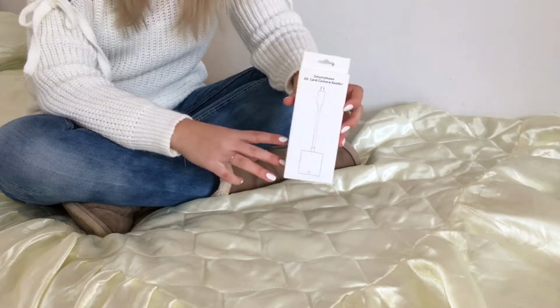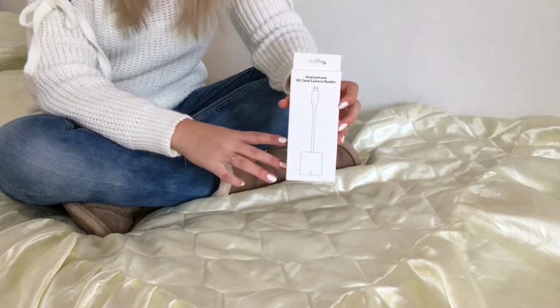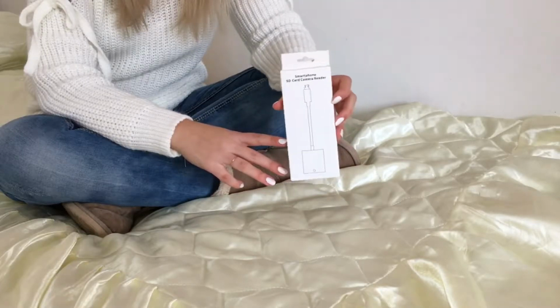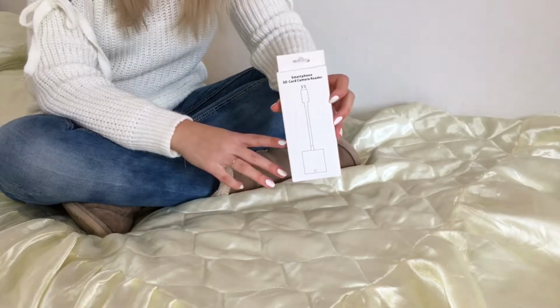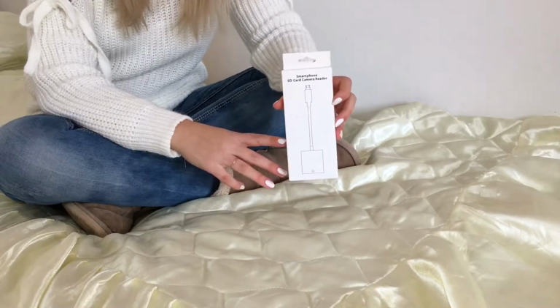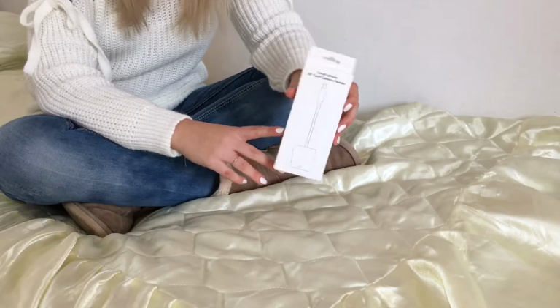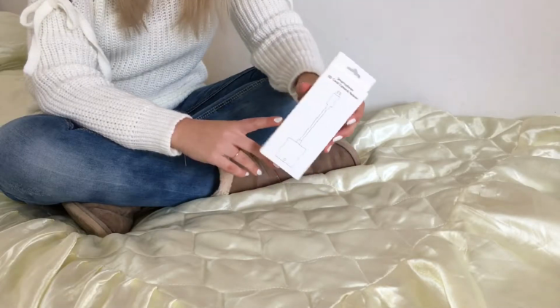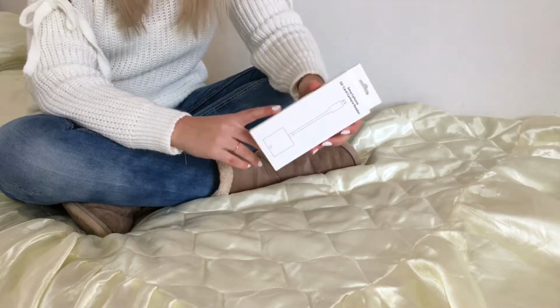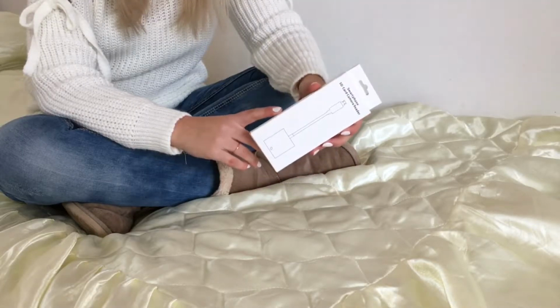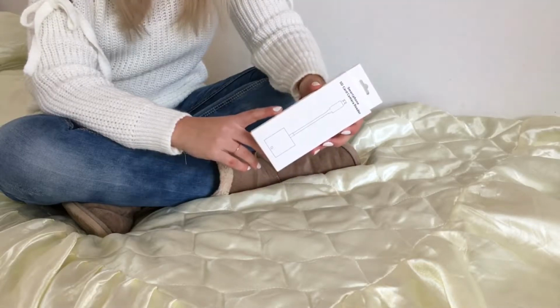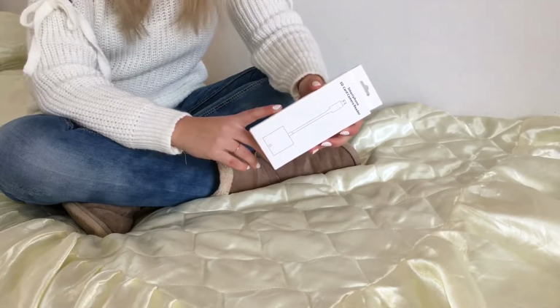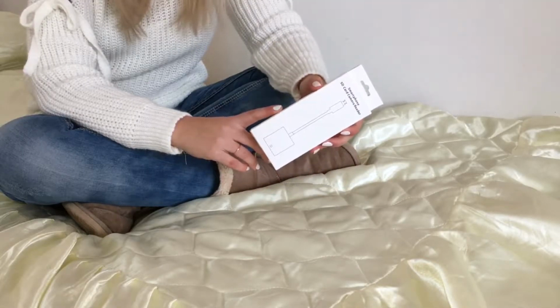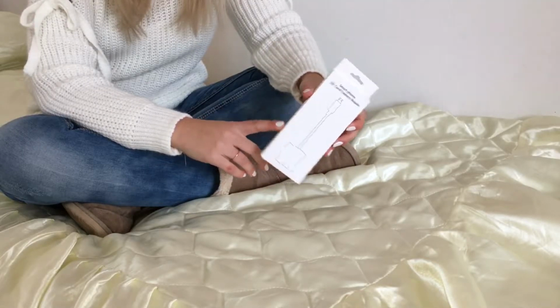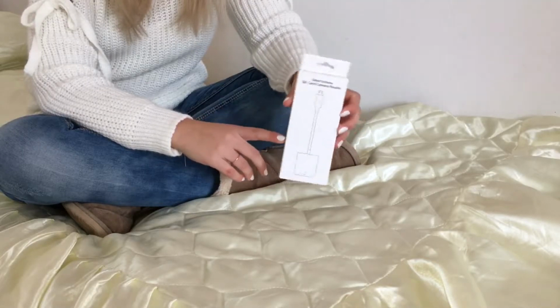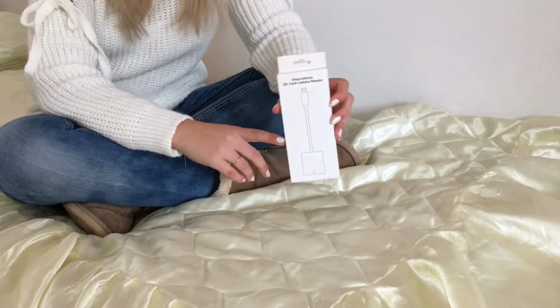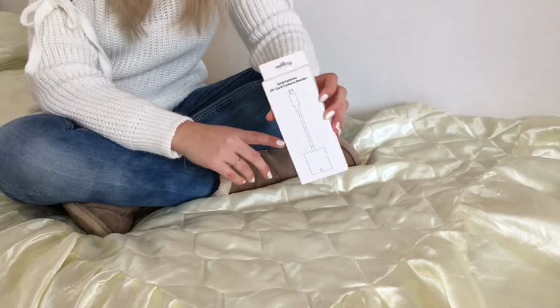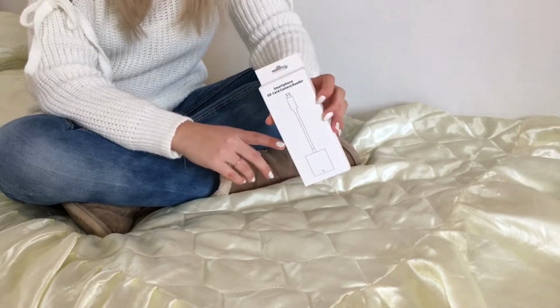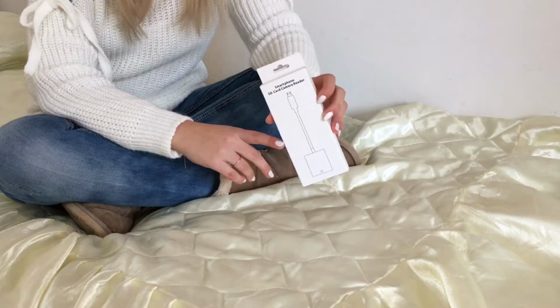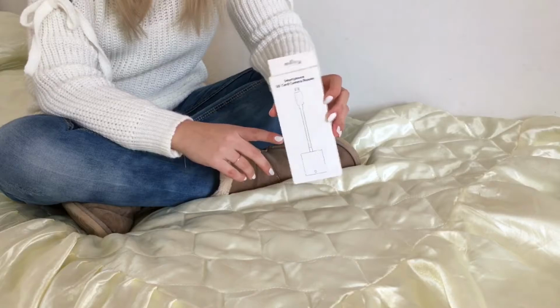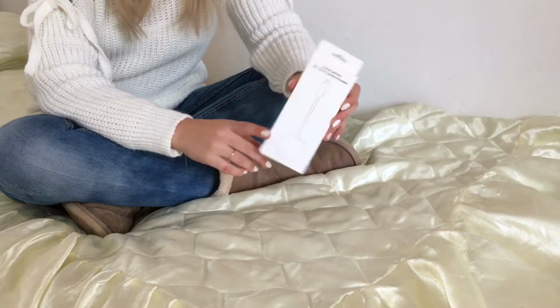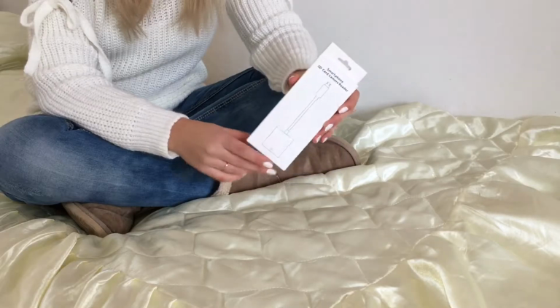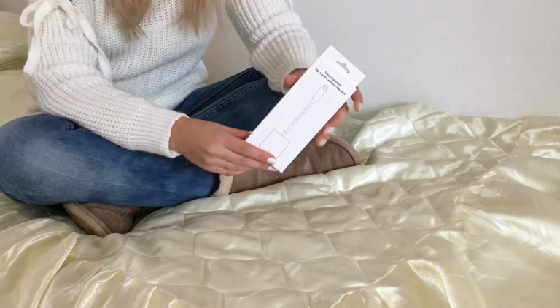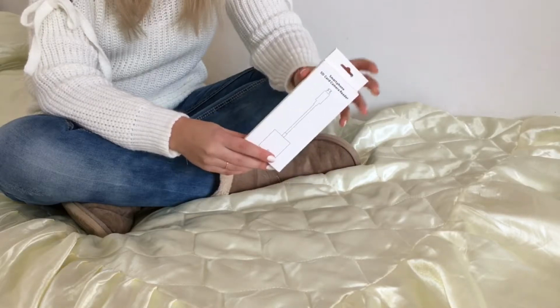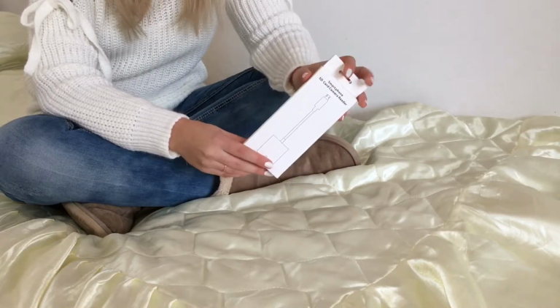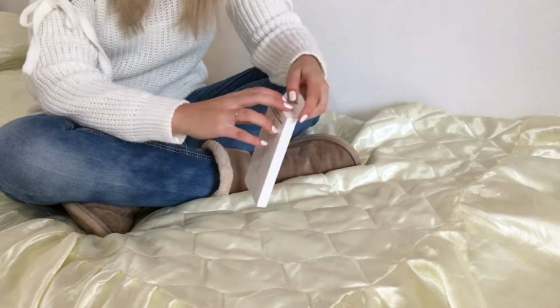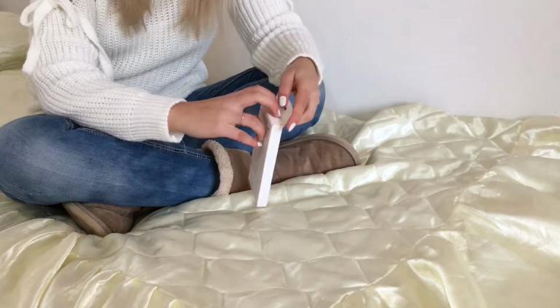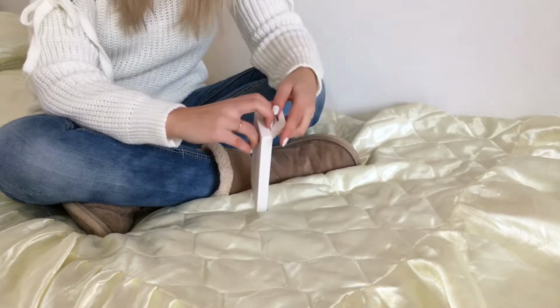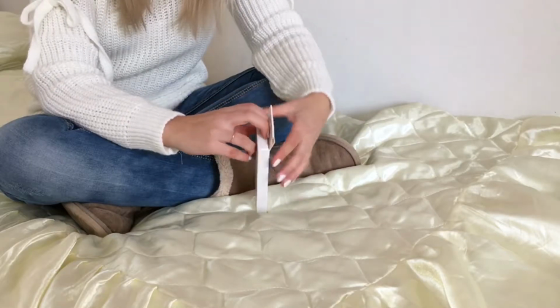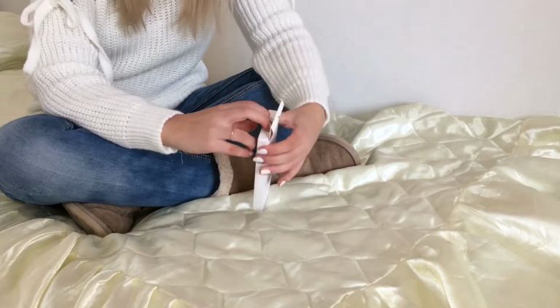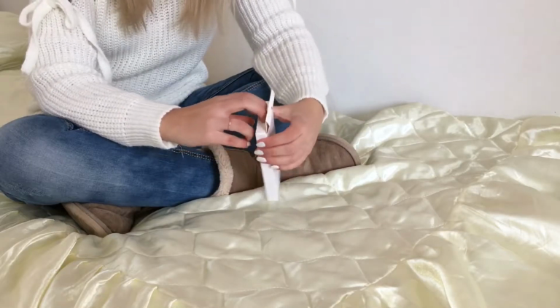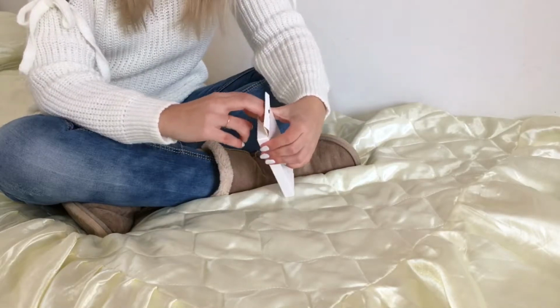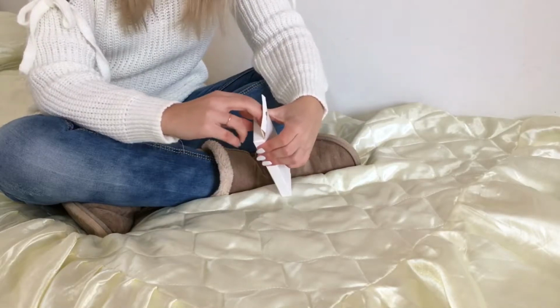If you have to write, this is awesome. I just think it's useful and it also keeps your iPad safe.